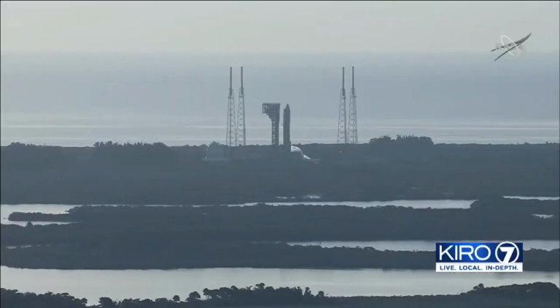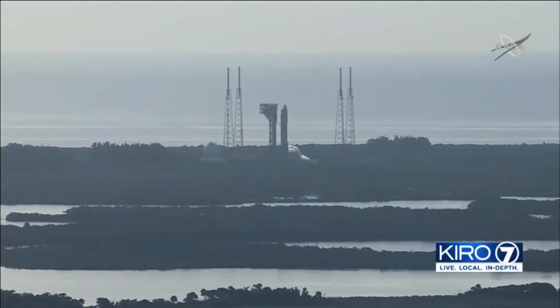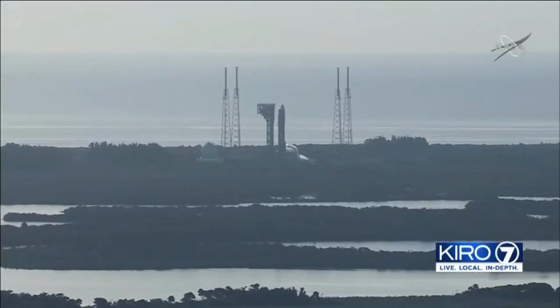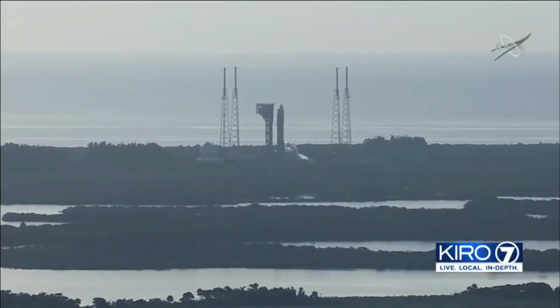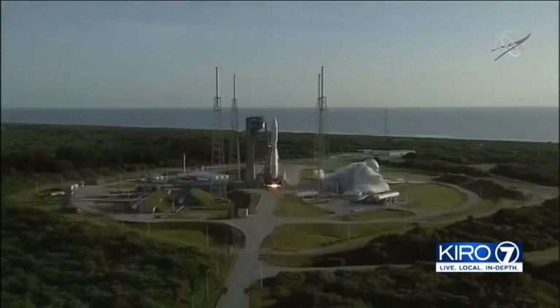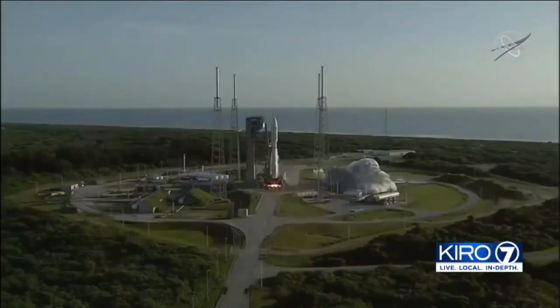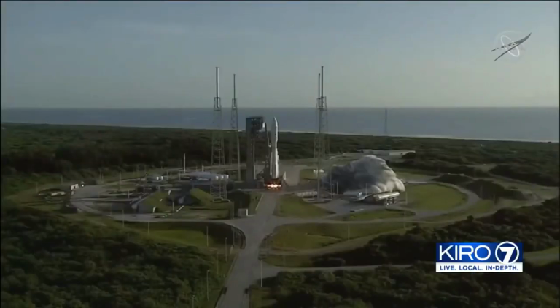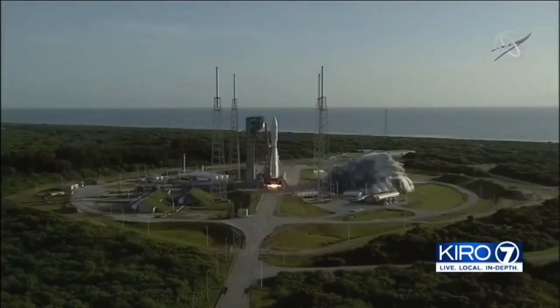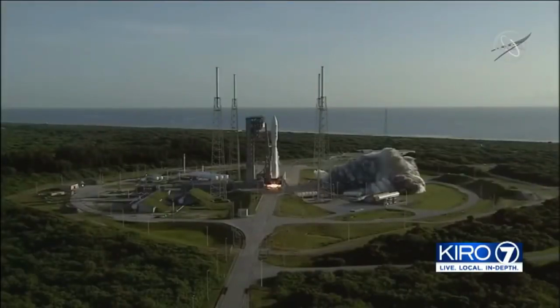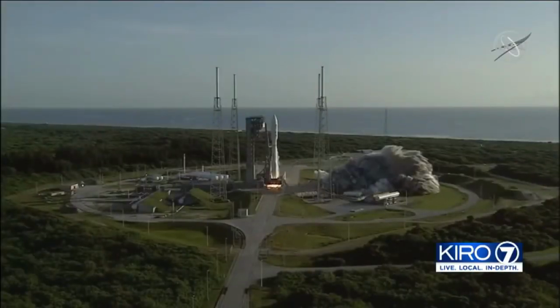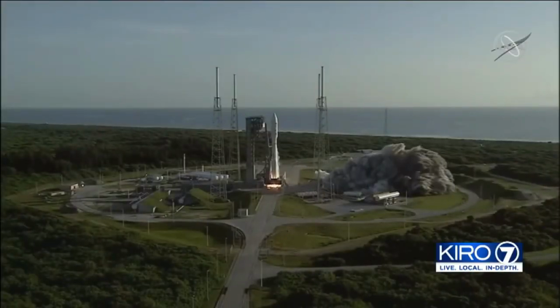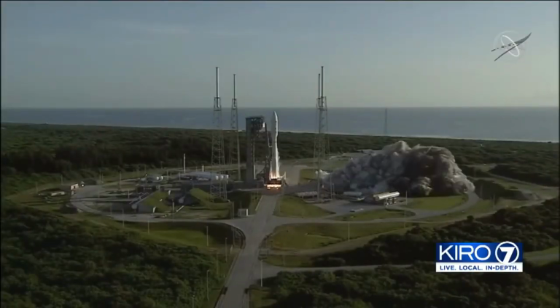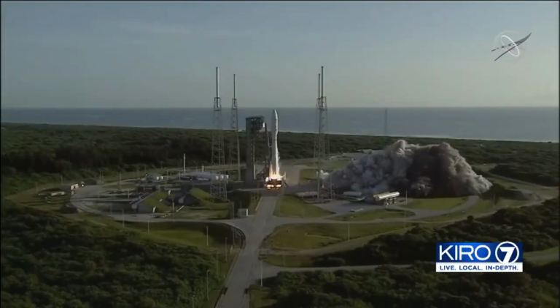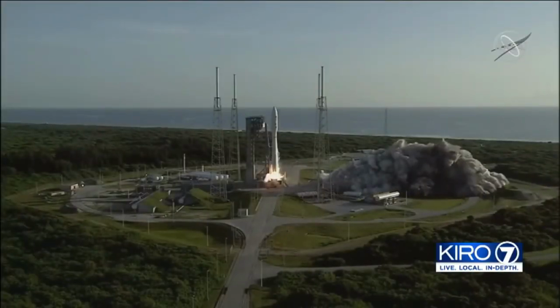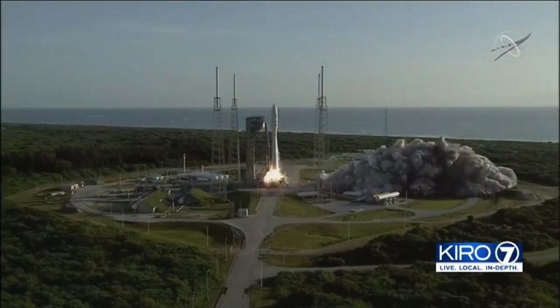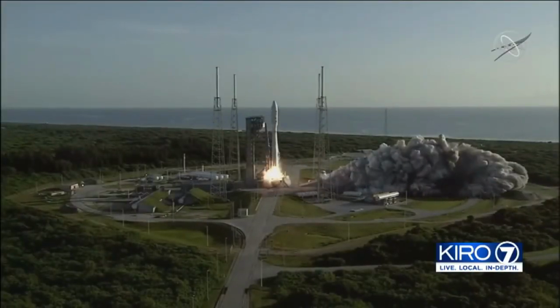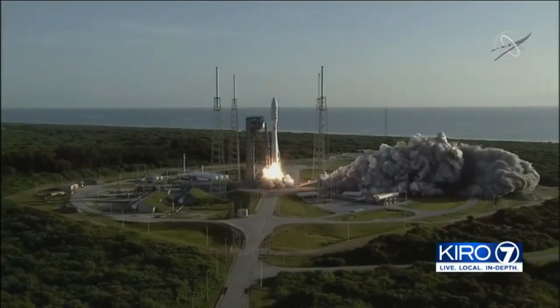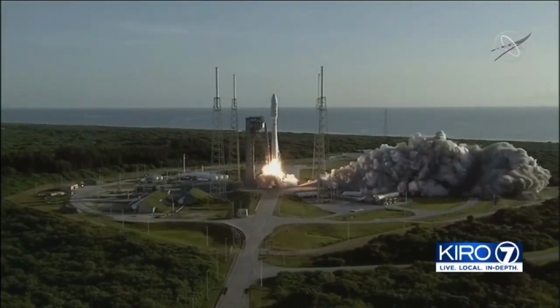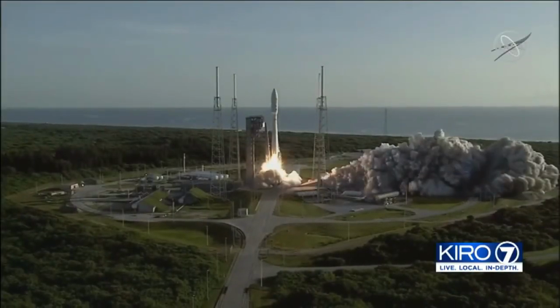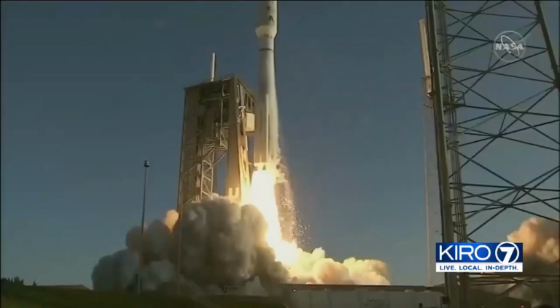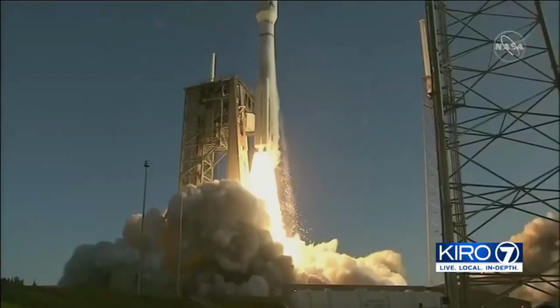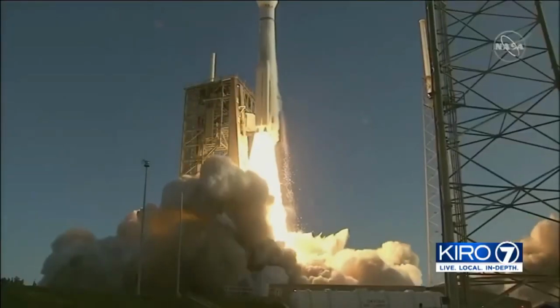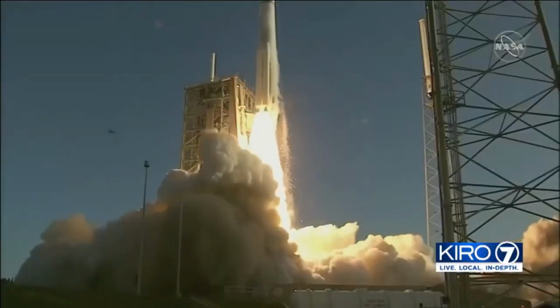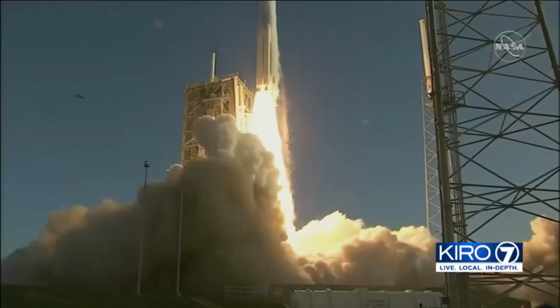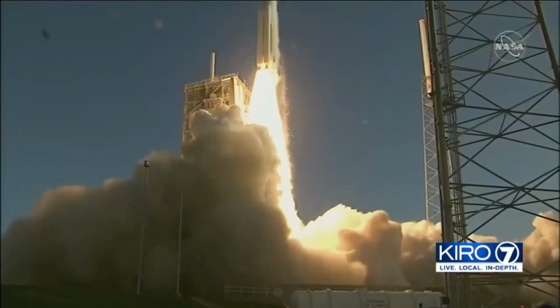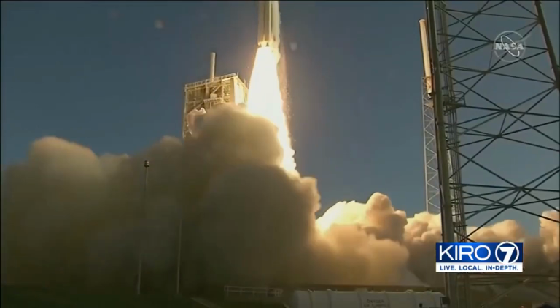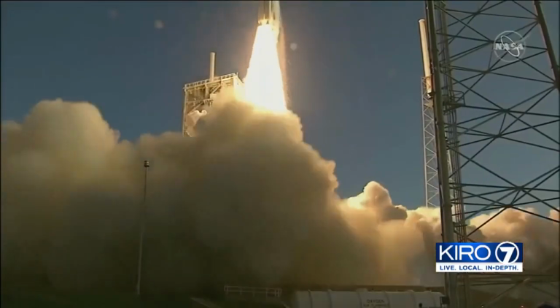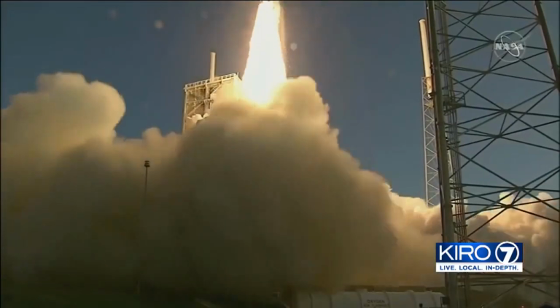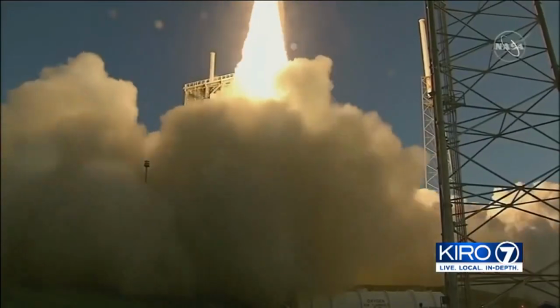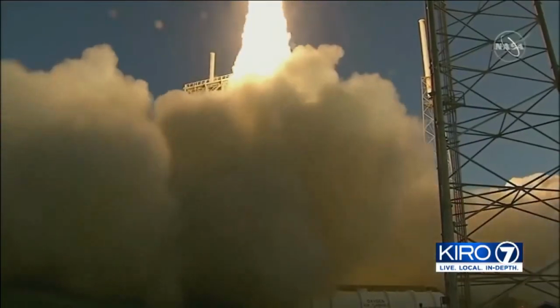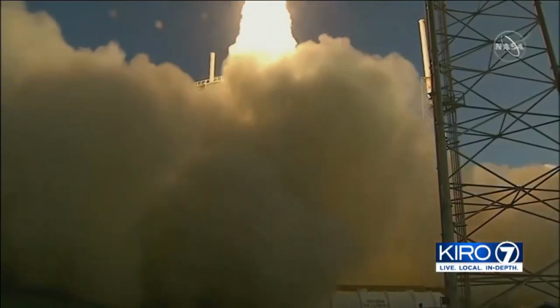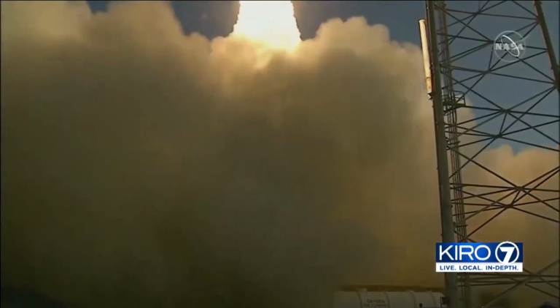Zero. Release. NASA's latest mission to Mars successfully blasted off from the Kennedy Space Center.